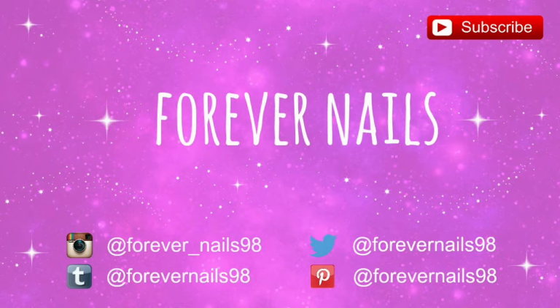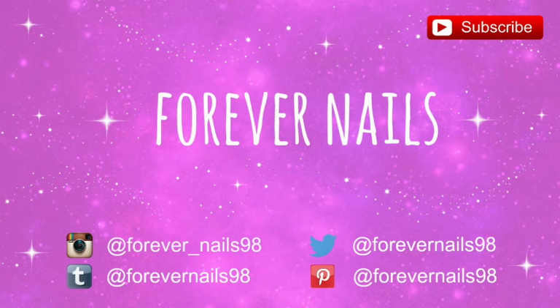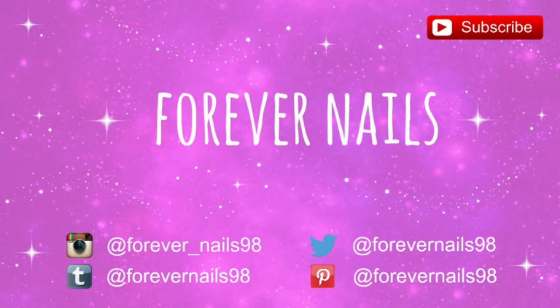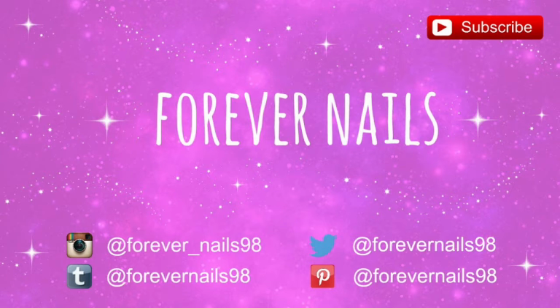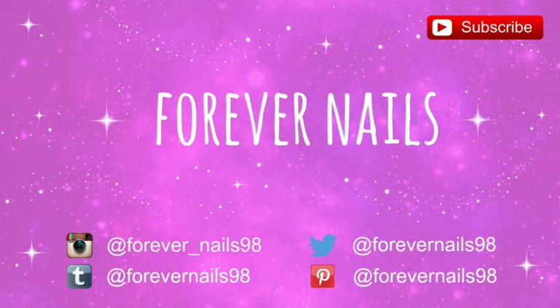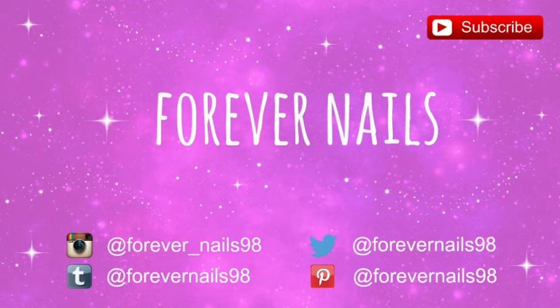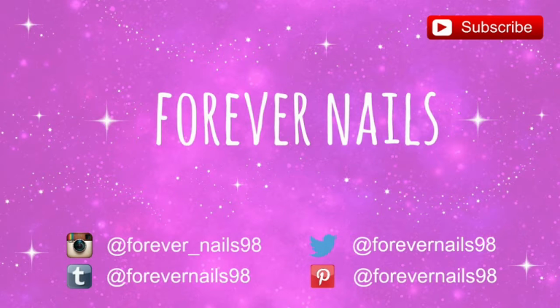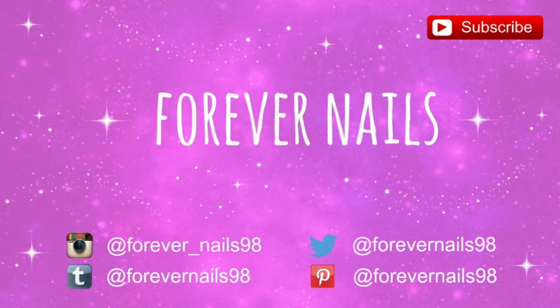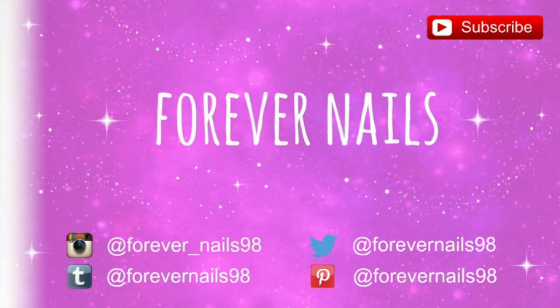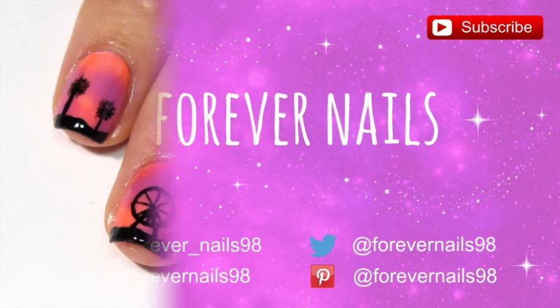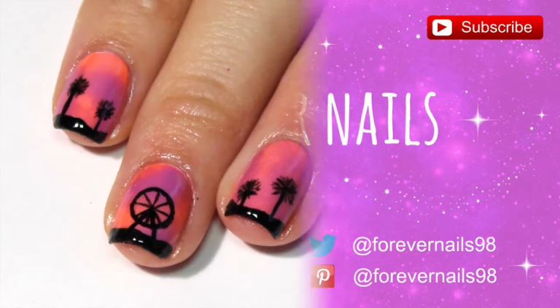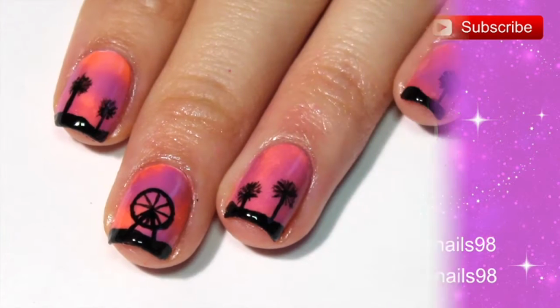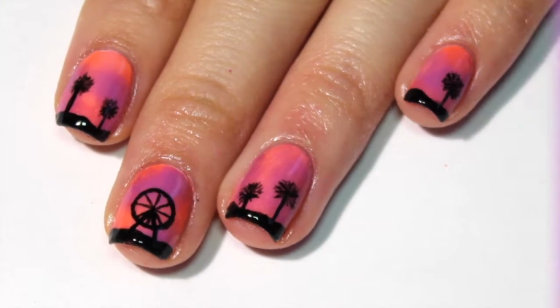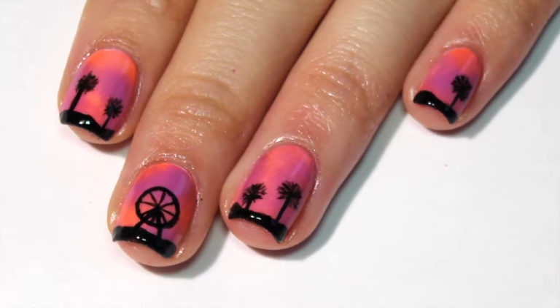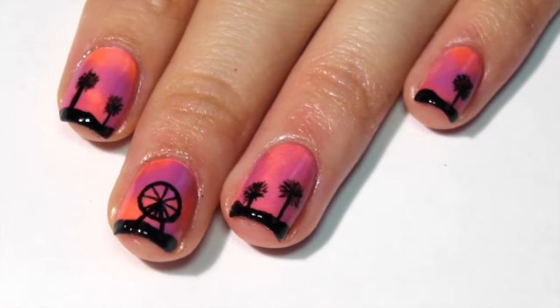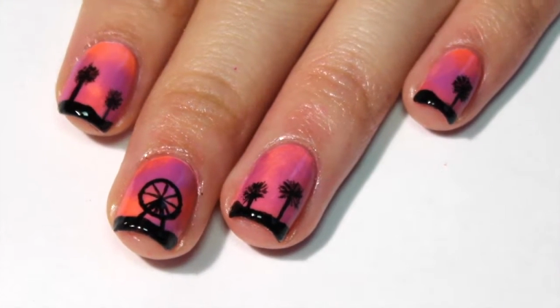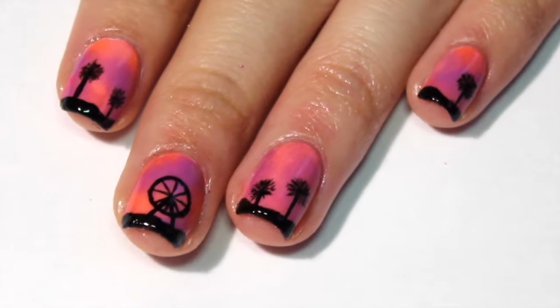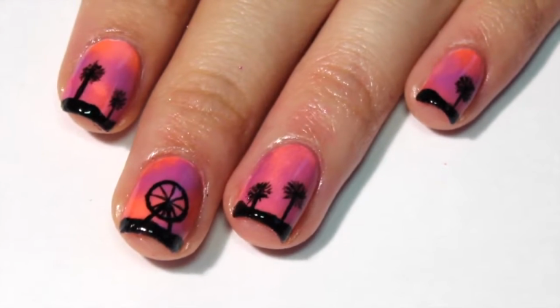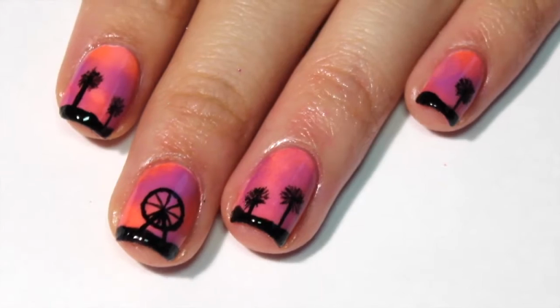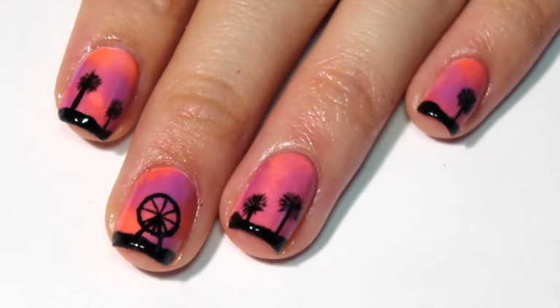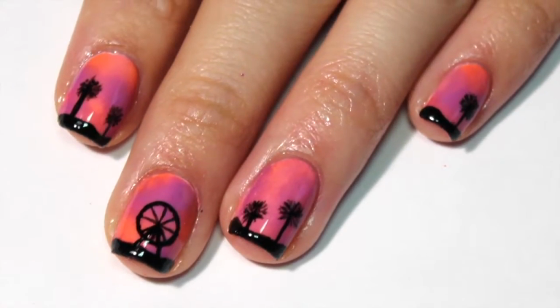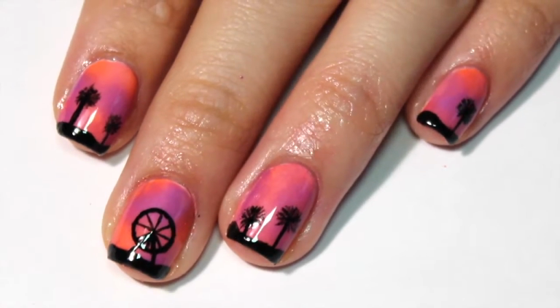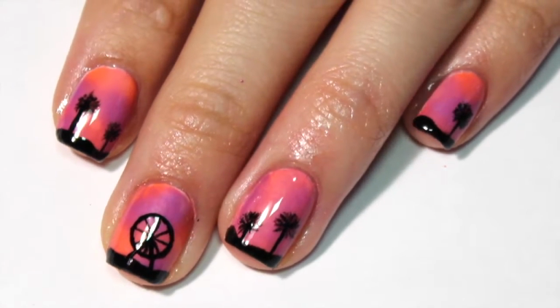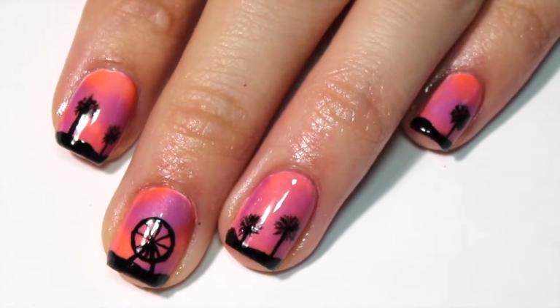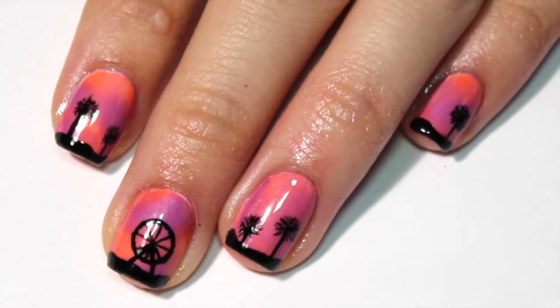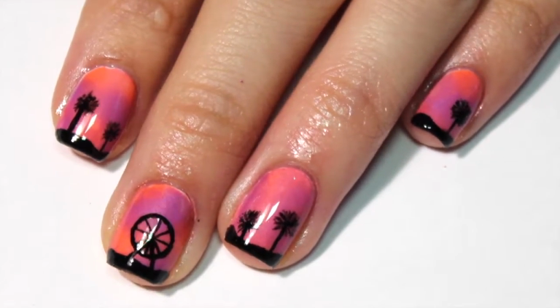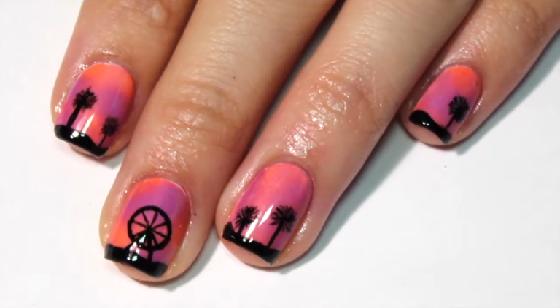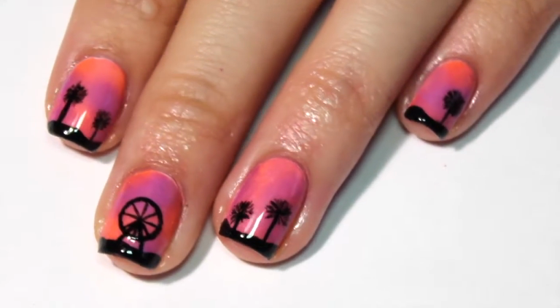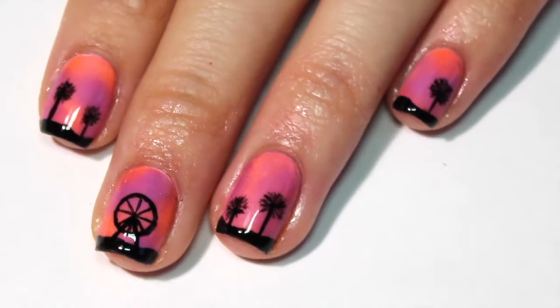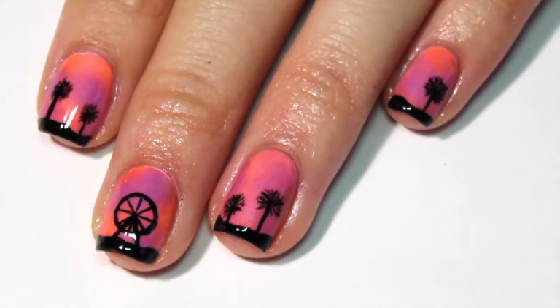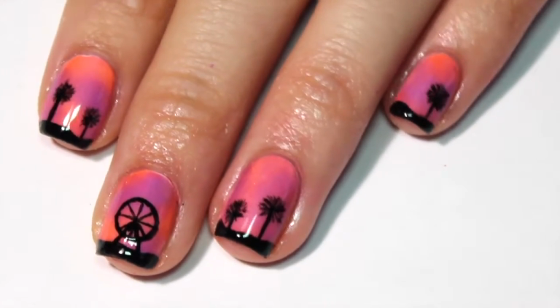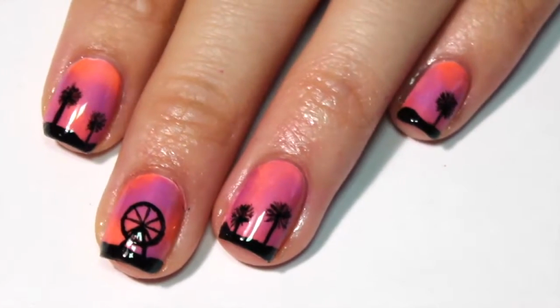Hey guys, it's Erica, and today I have for you some Coachella Festival inspired nail art.